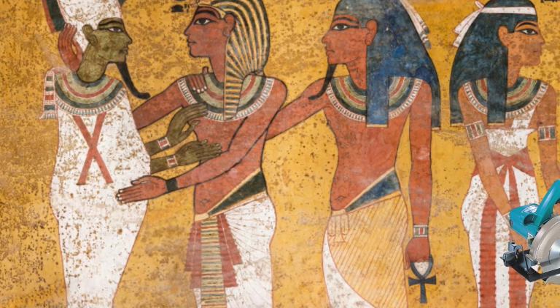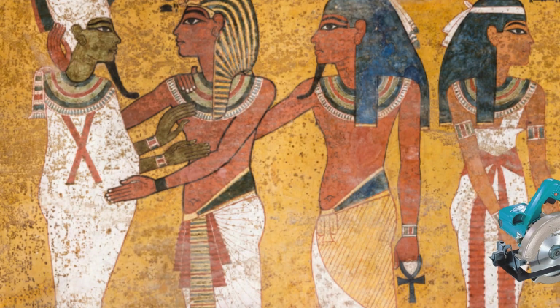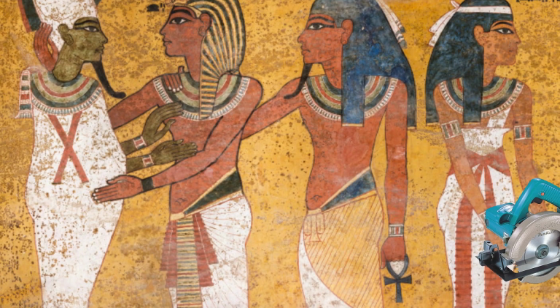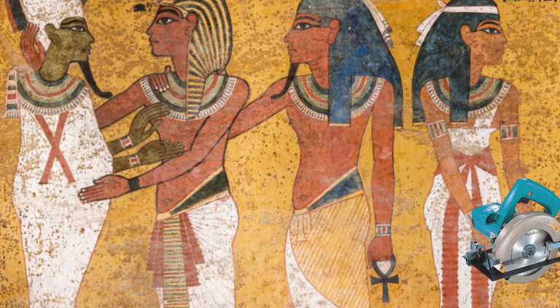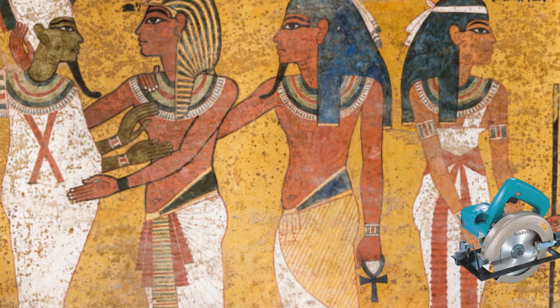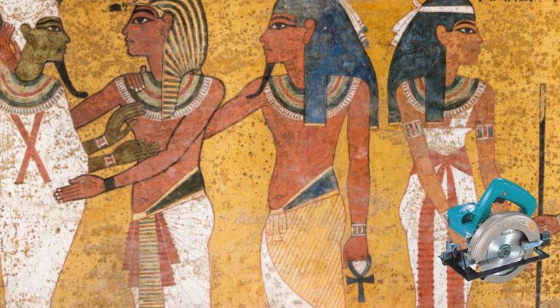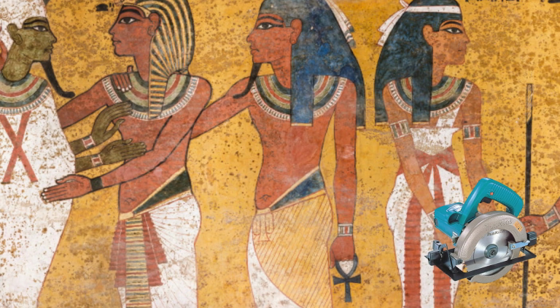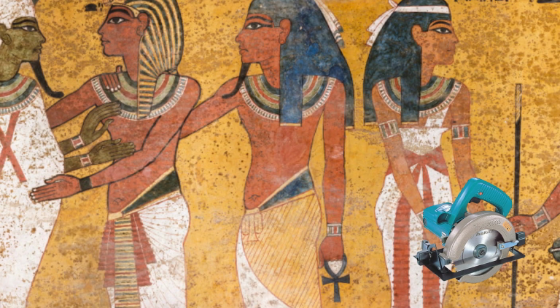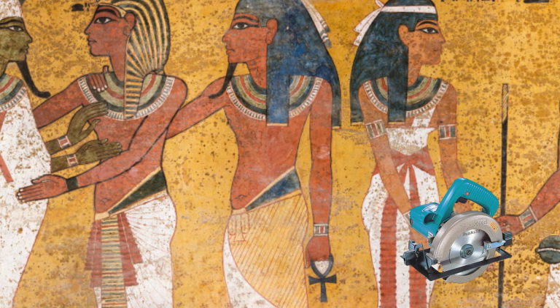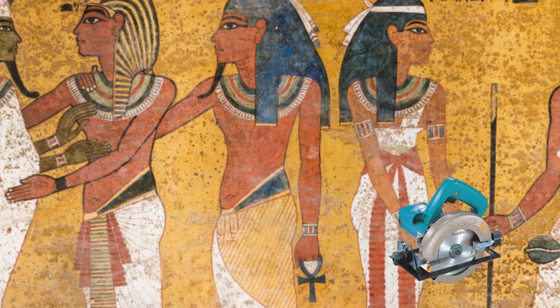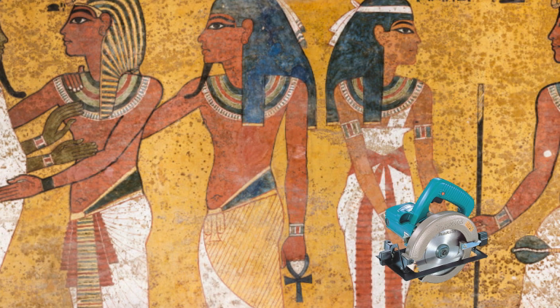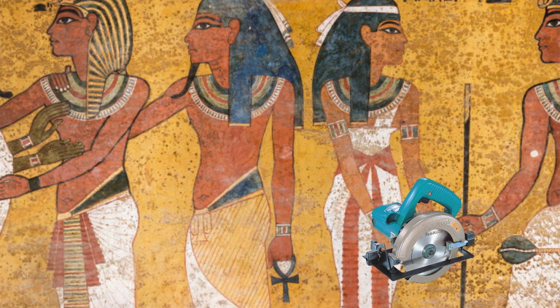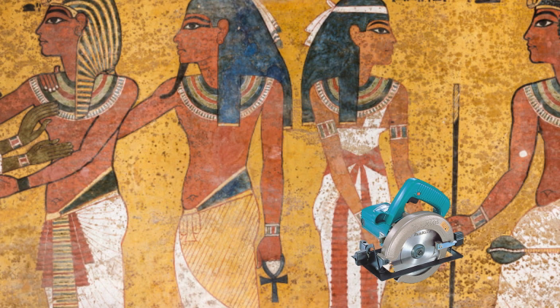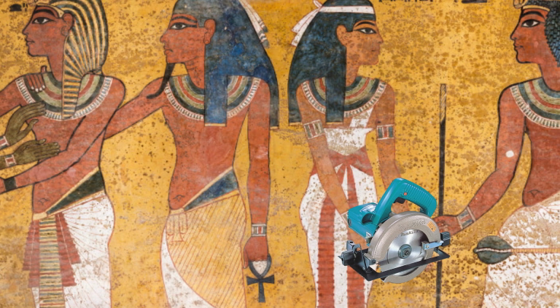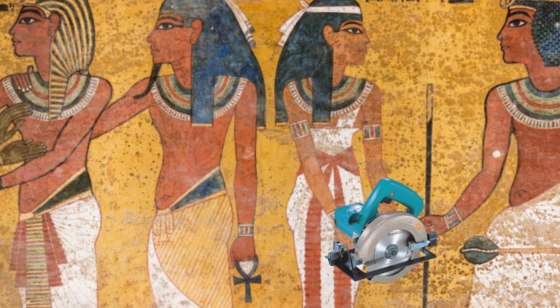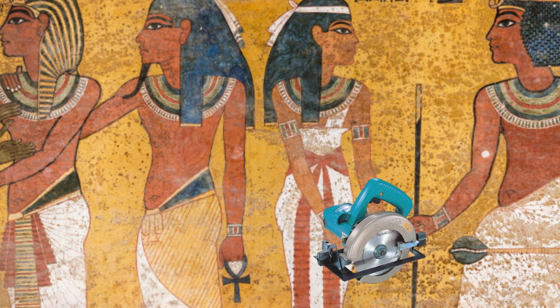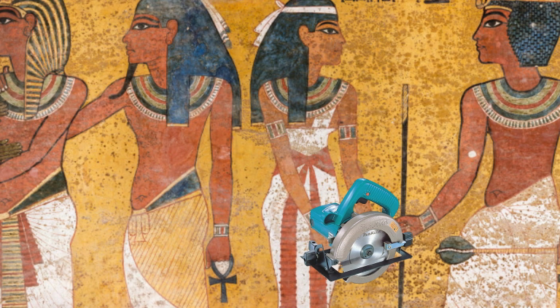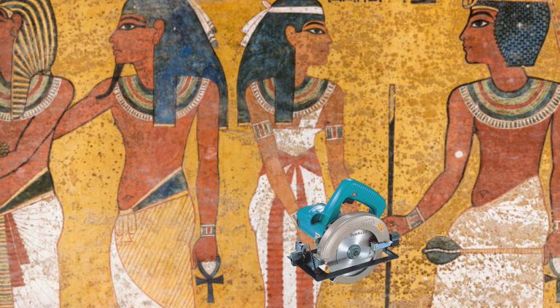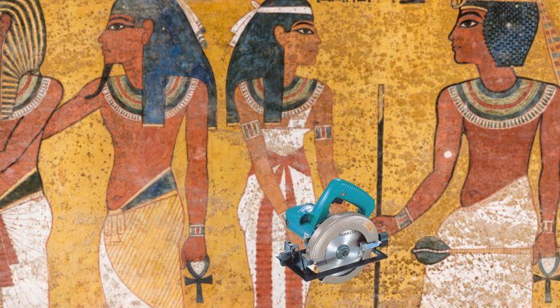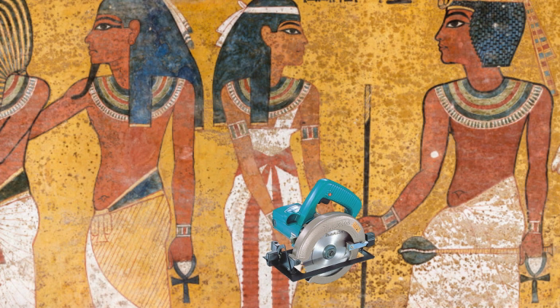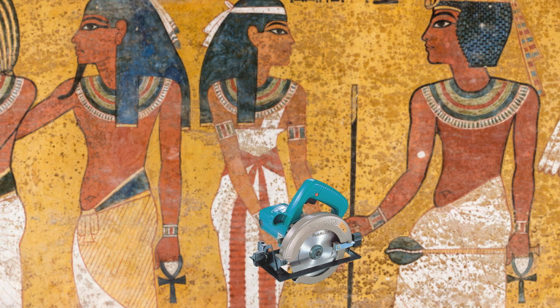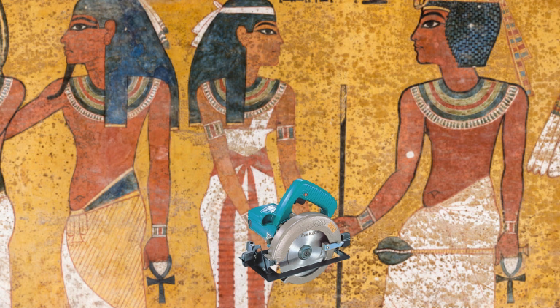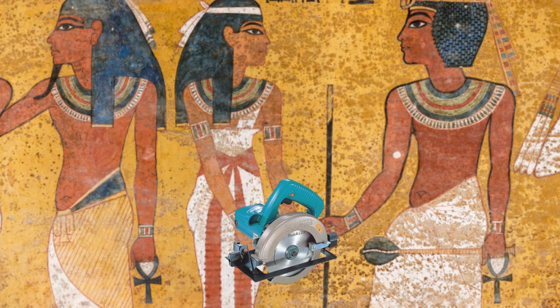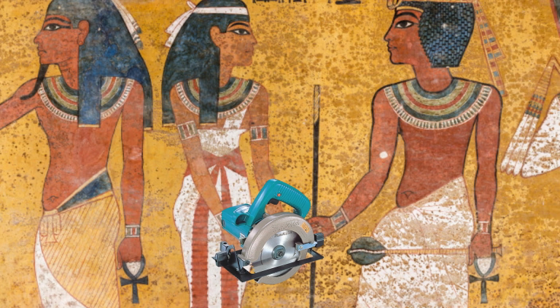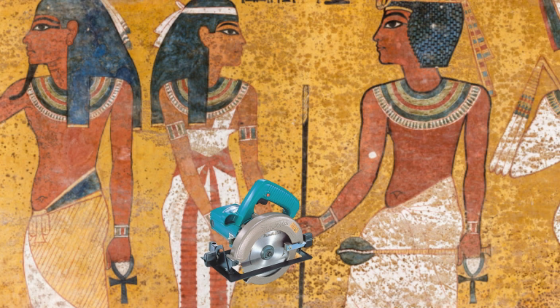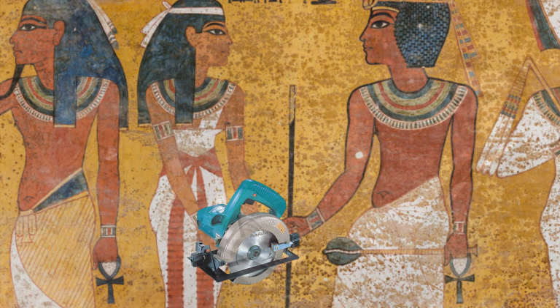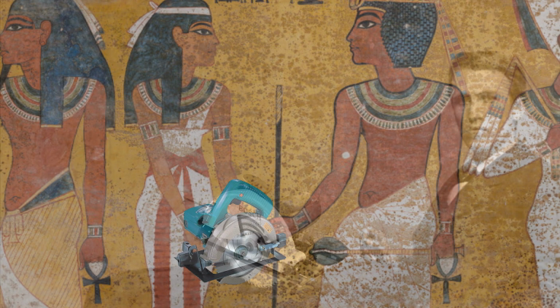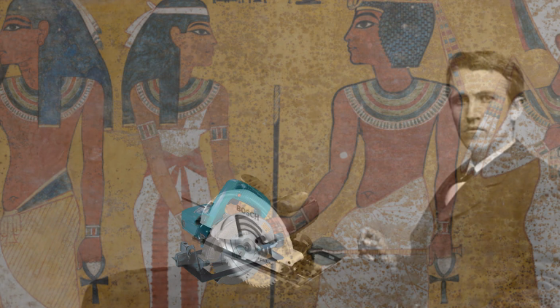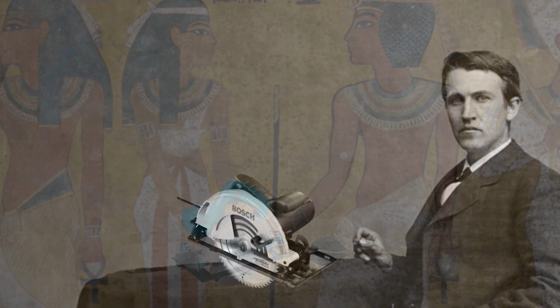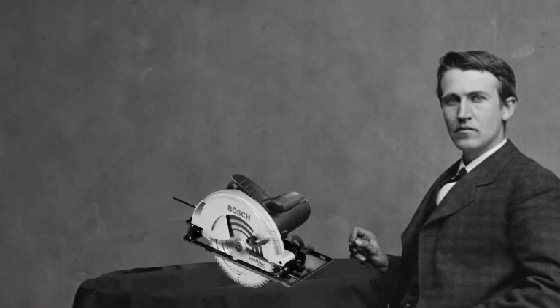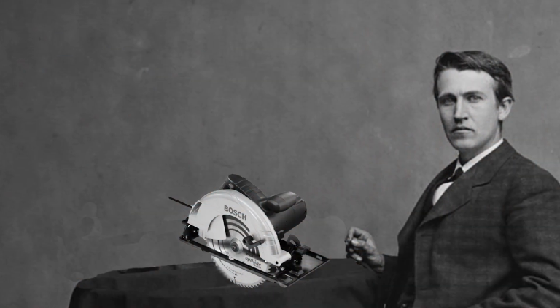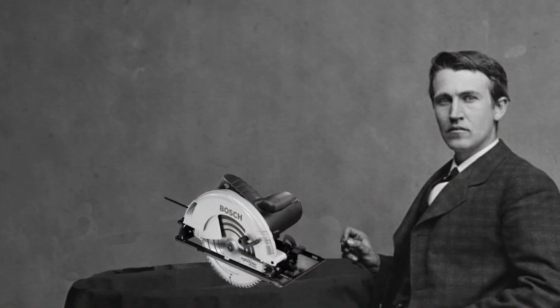To give you some context, power saws have been around for a long time. They were gifted by the Egyptians, and eventually this guy used it to change the world.